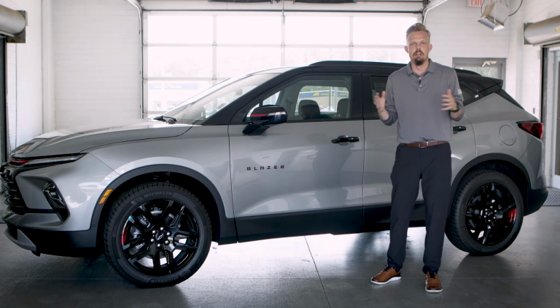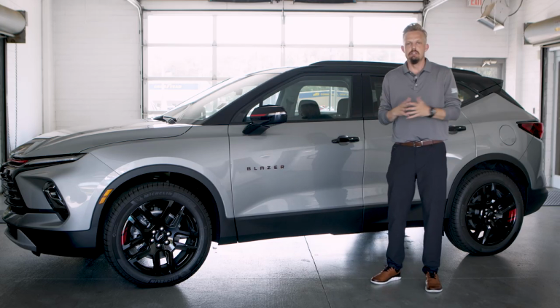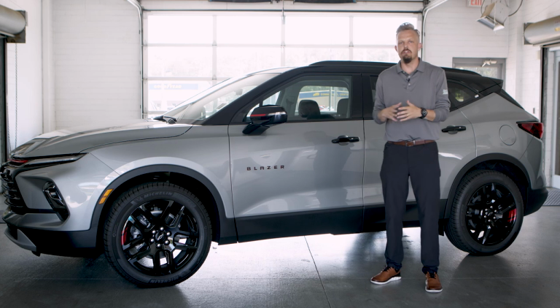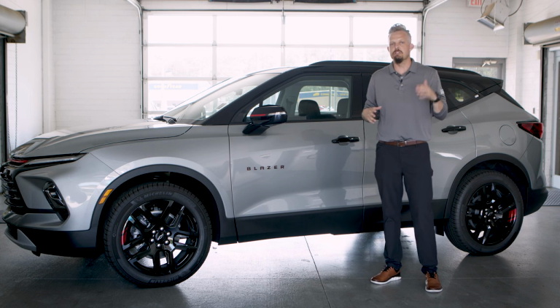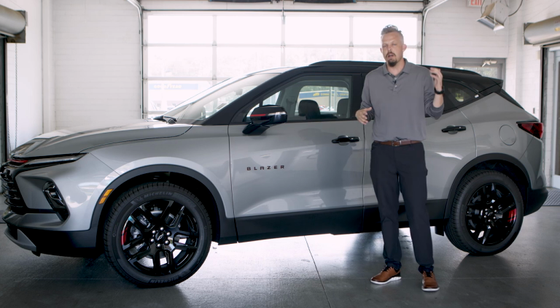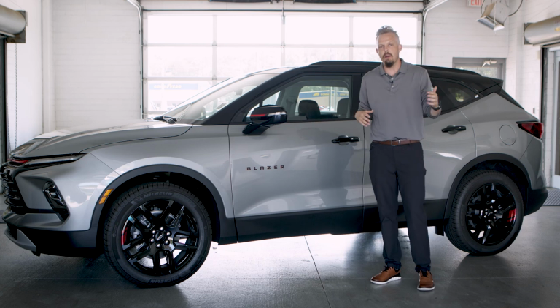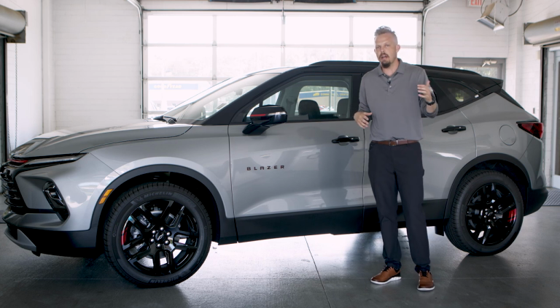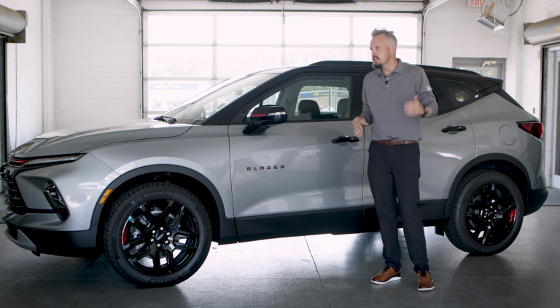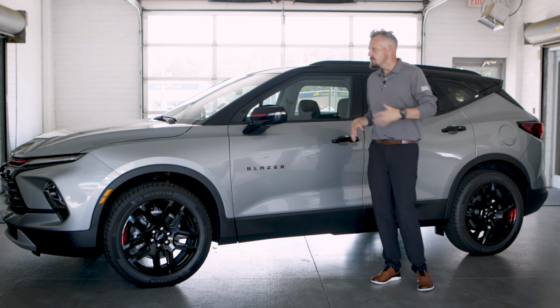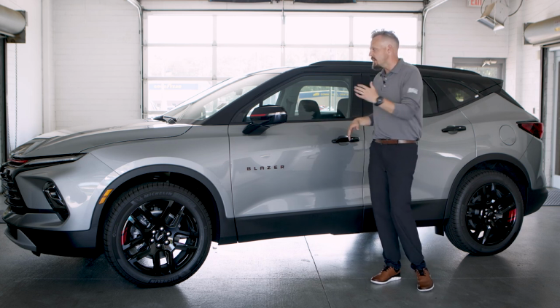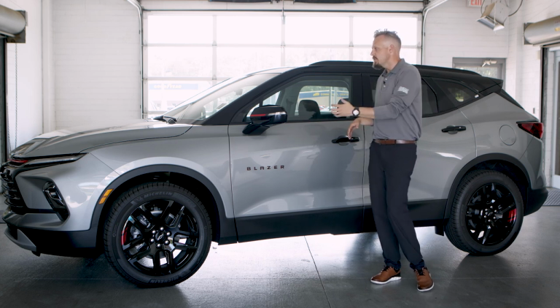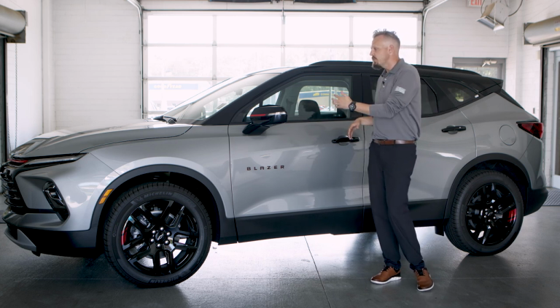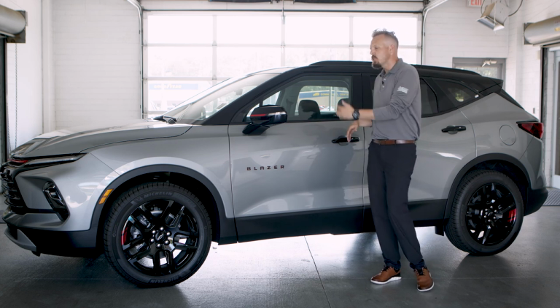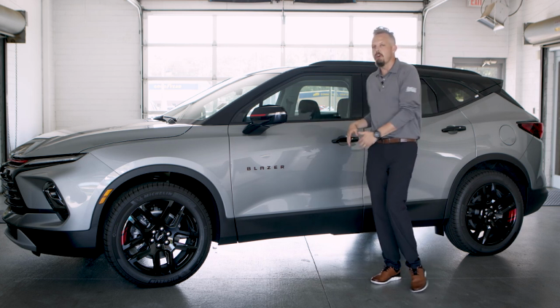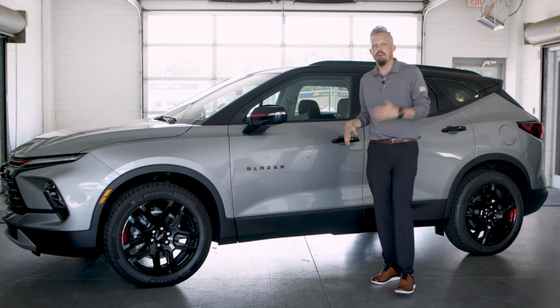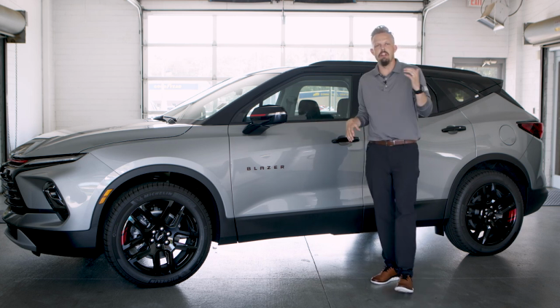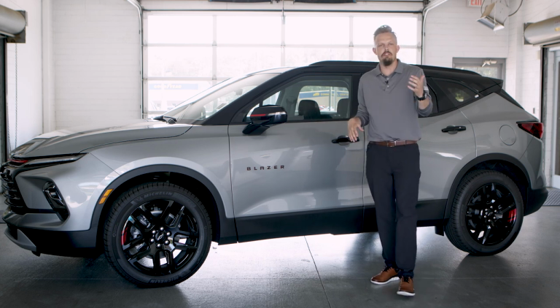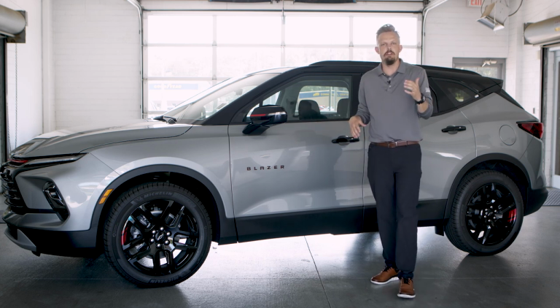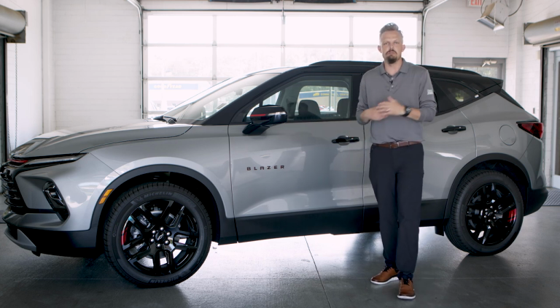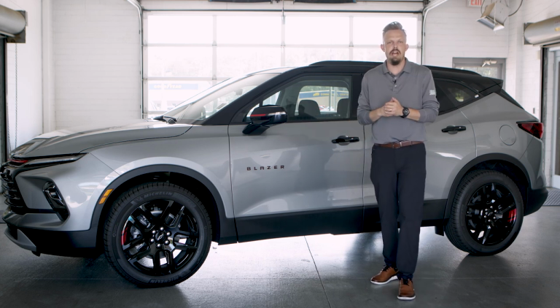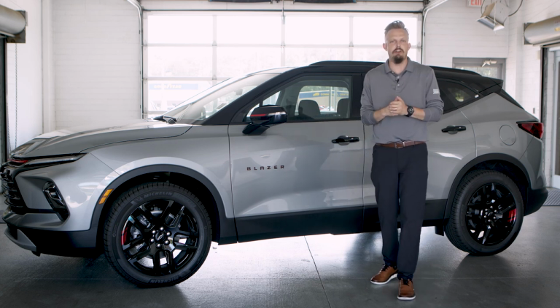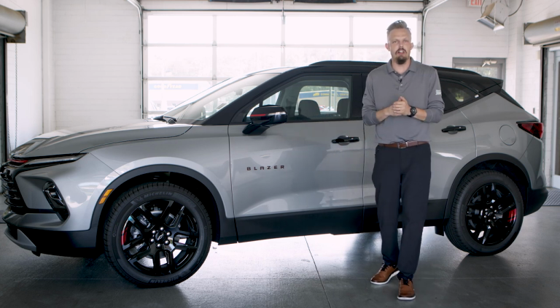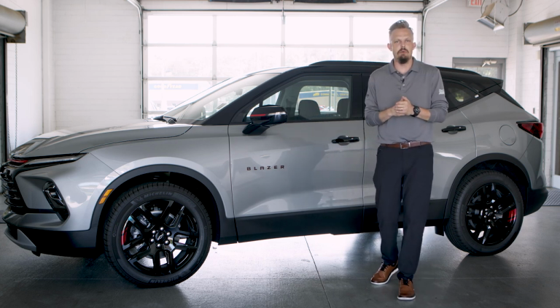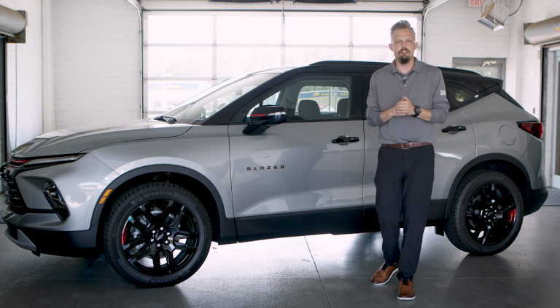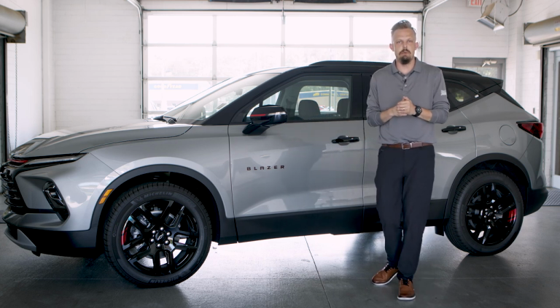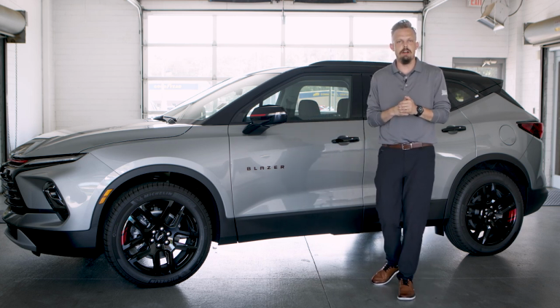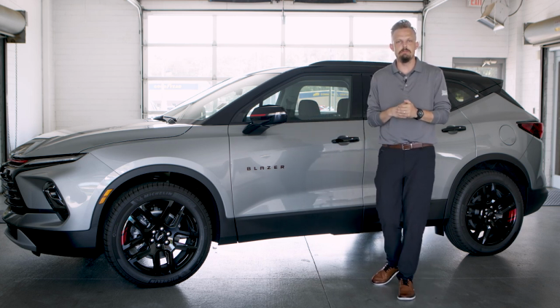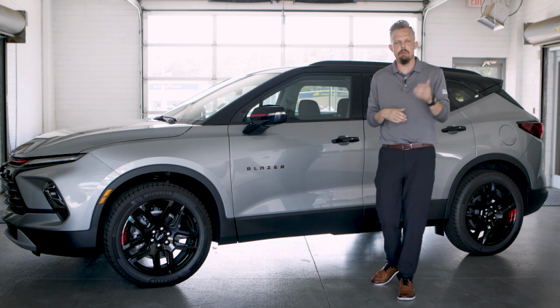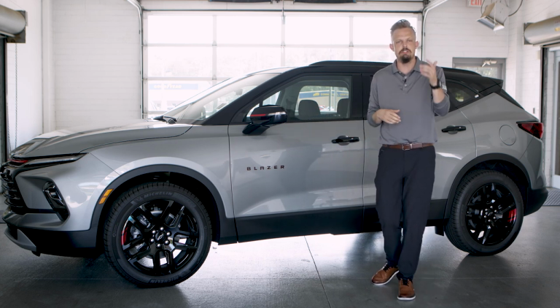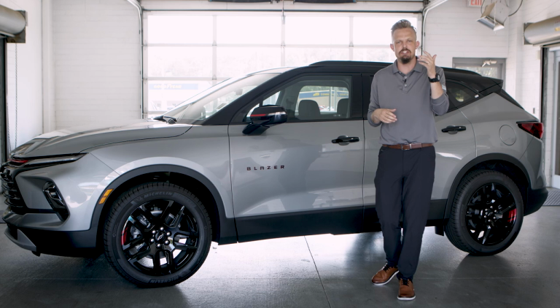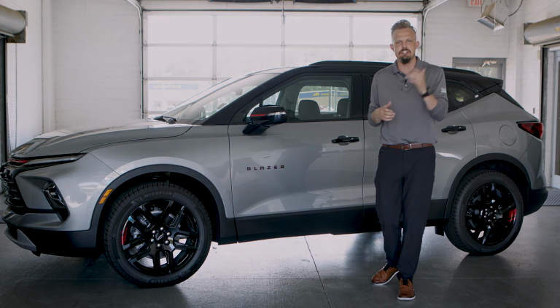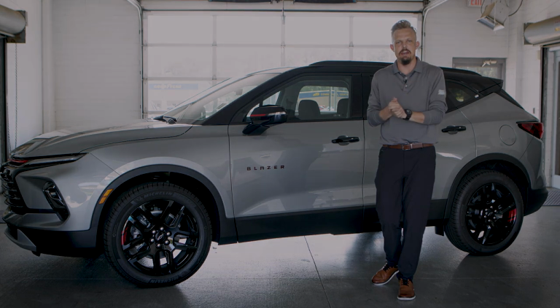These days we're all trying to keep our costs low, so if you come by and check out this vehicle or any of the other vehicles we have on our lot, we'd love to help you out. Shop our selection today.